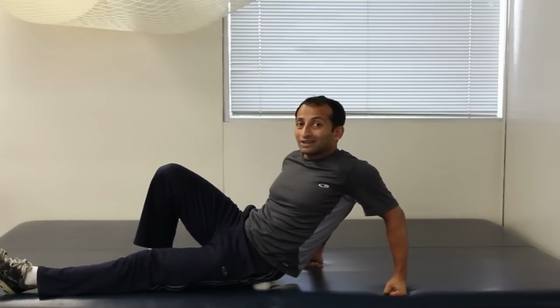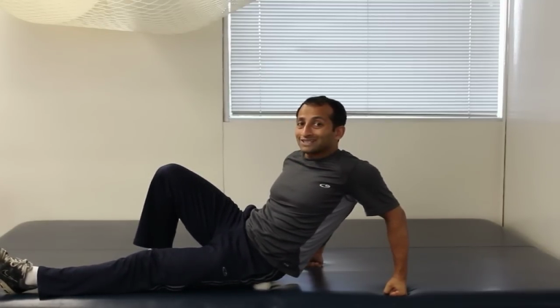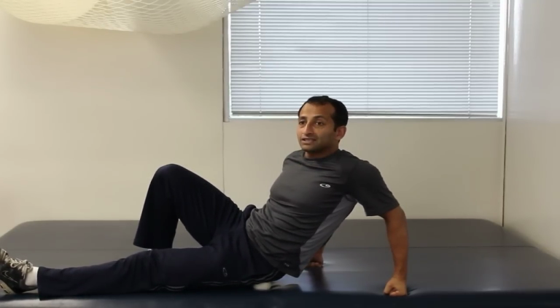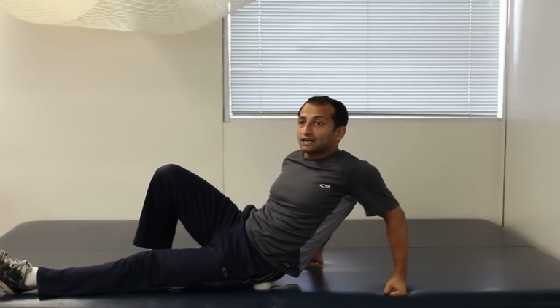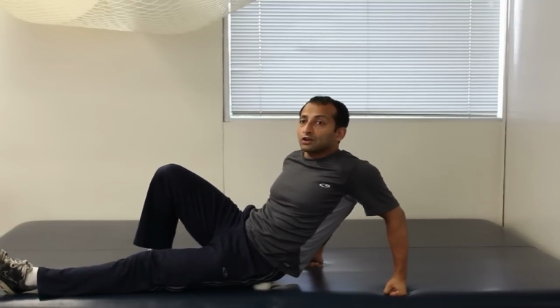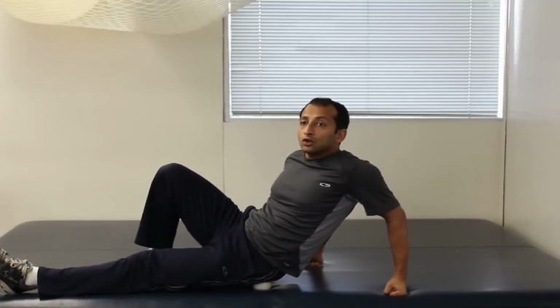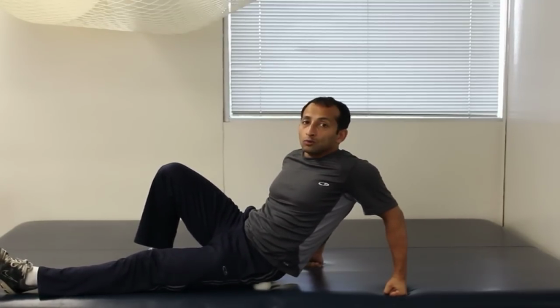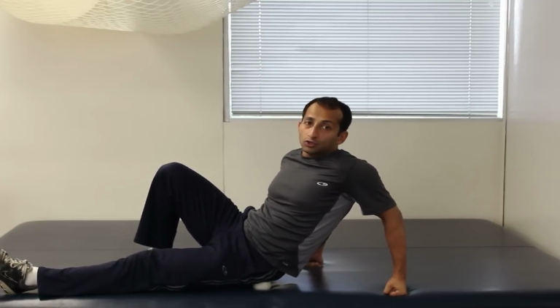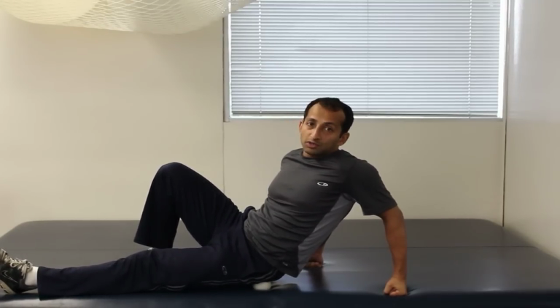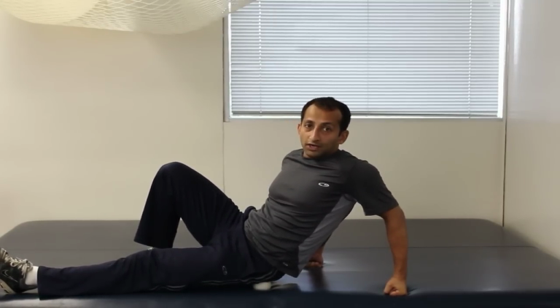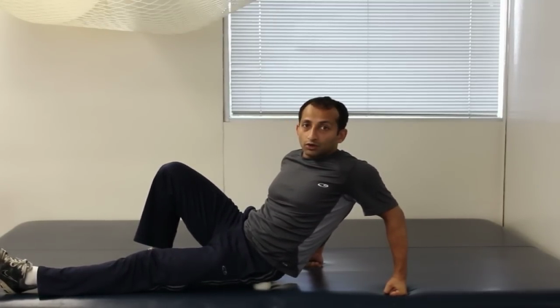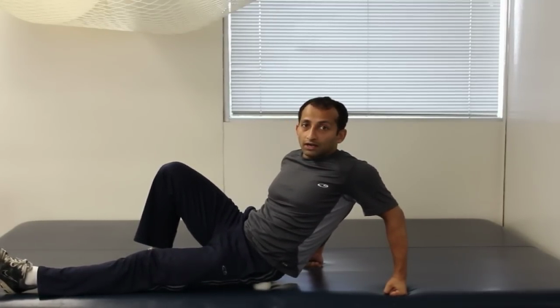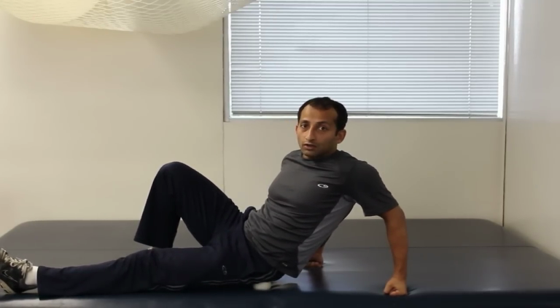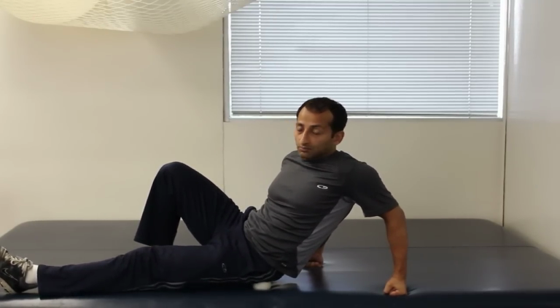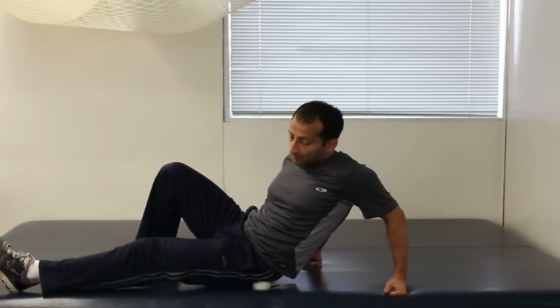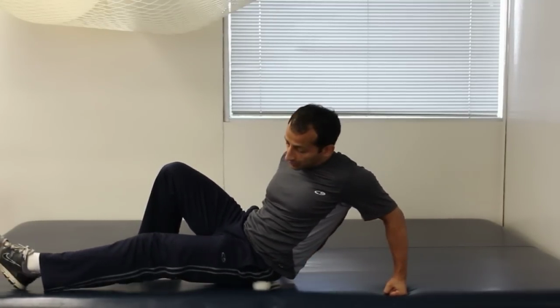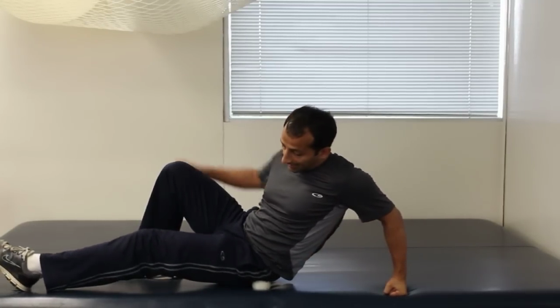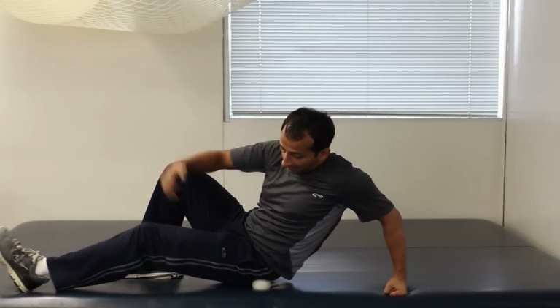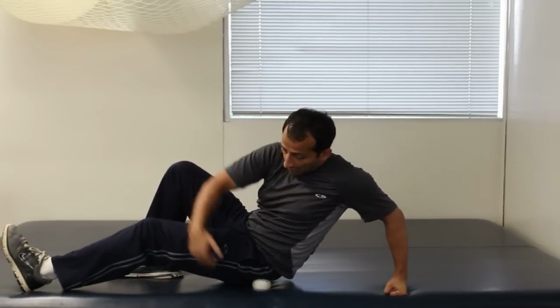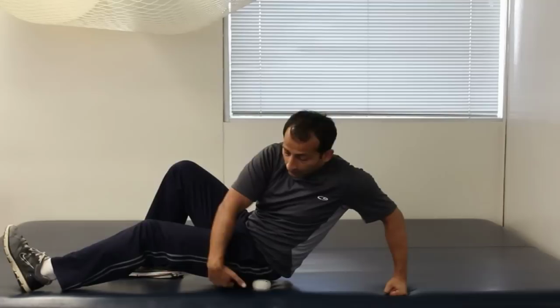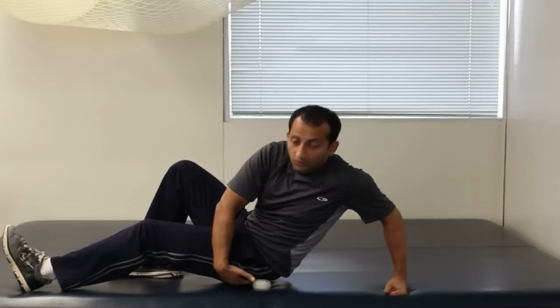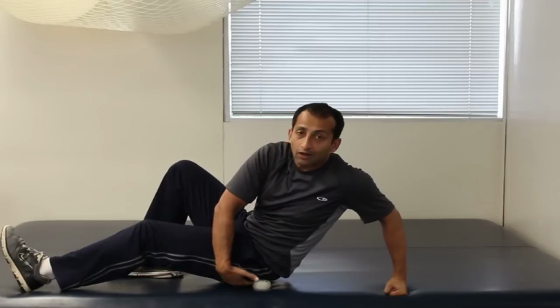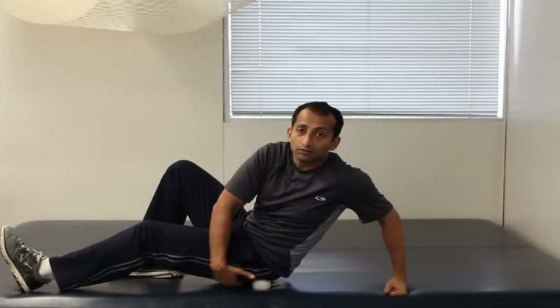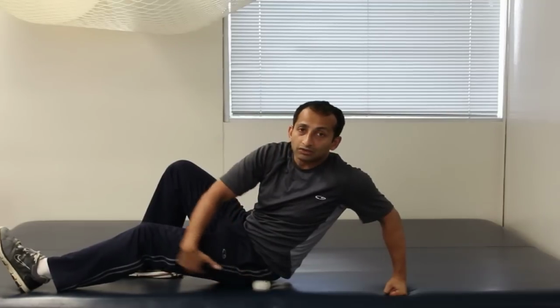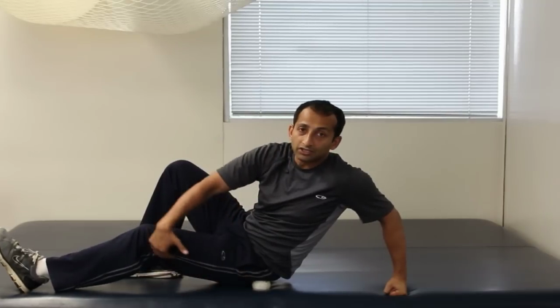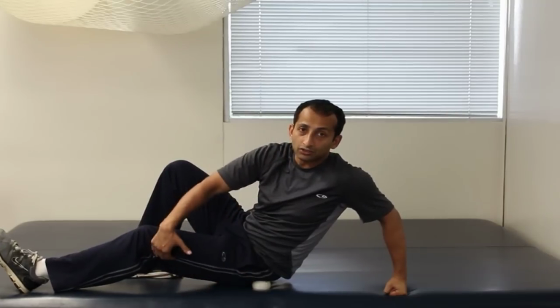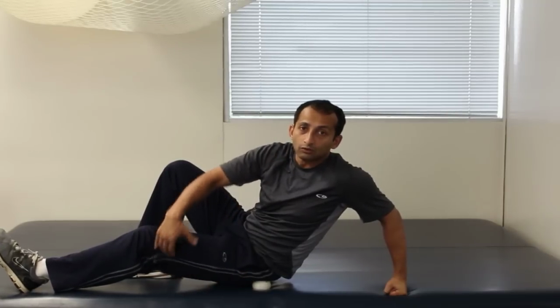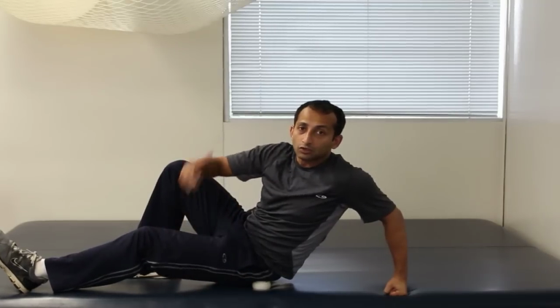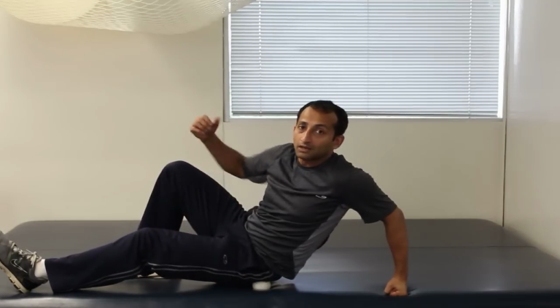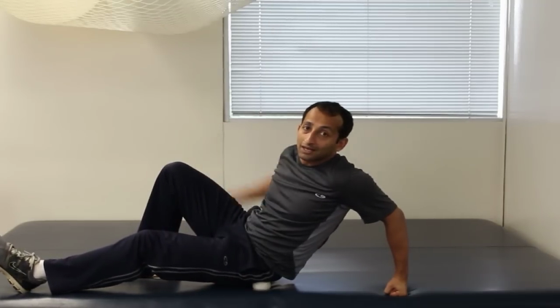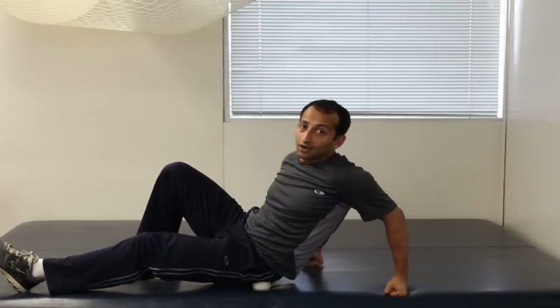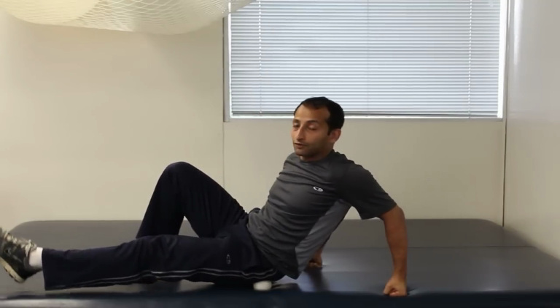If you are really sensitive, don't put too much pressure on it. Also remember your sciatic nerve goes out through this region too, so be a little bit careful.